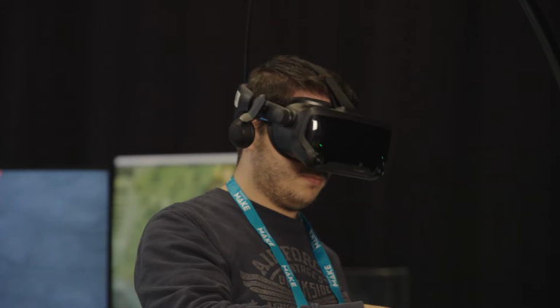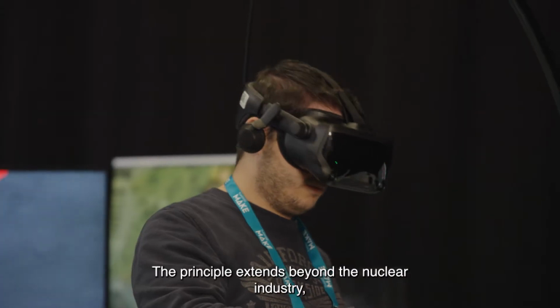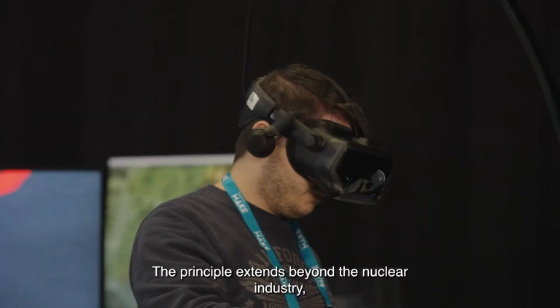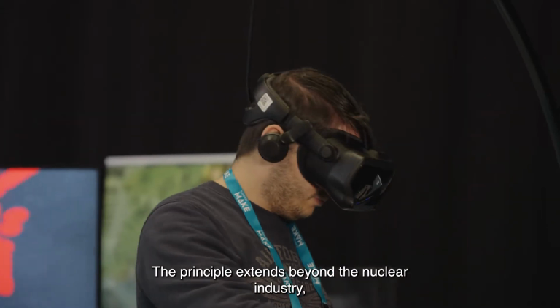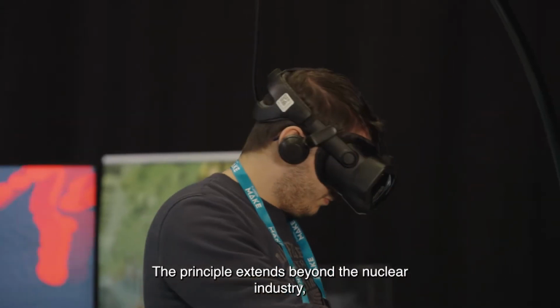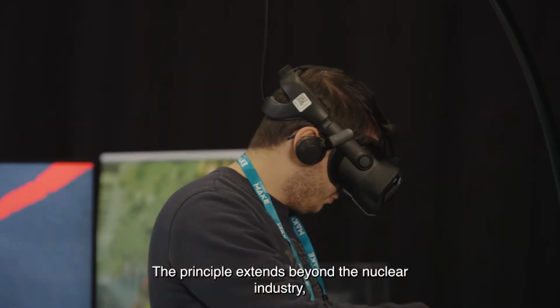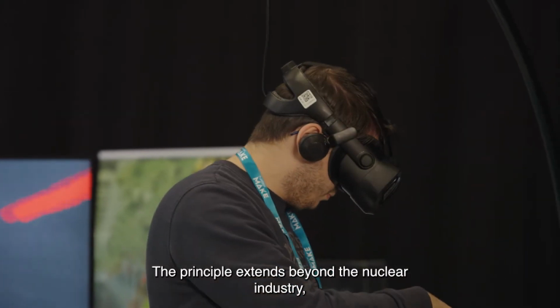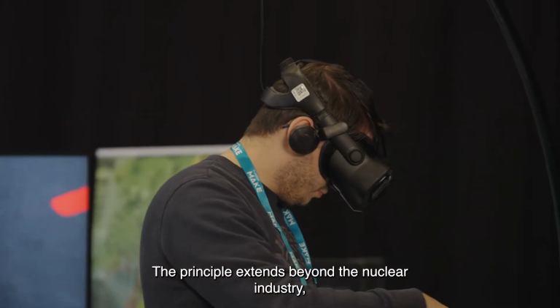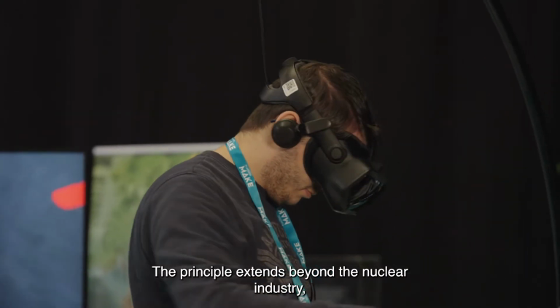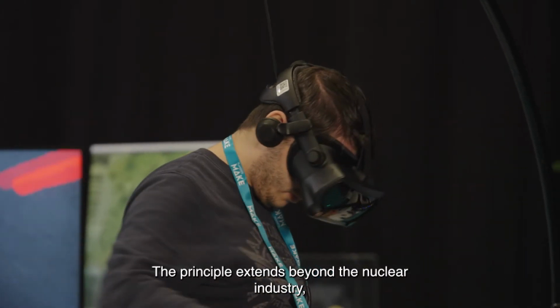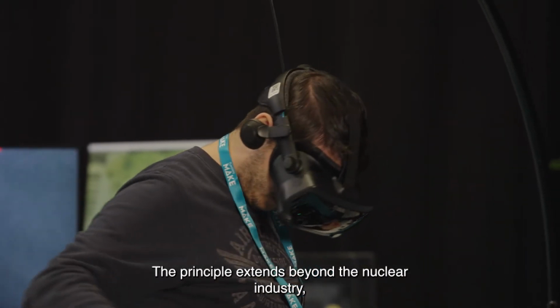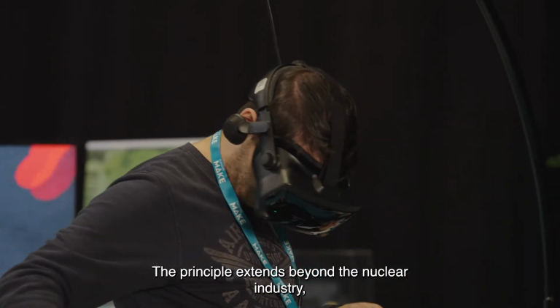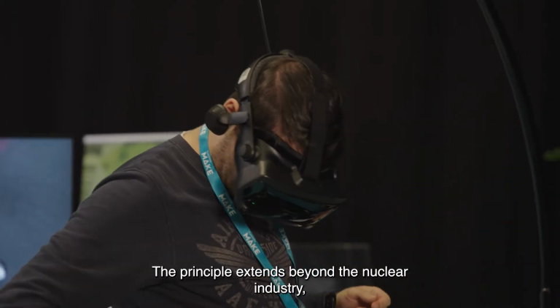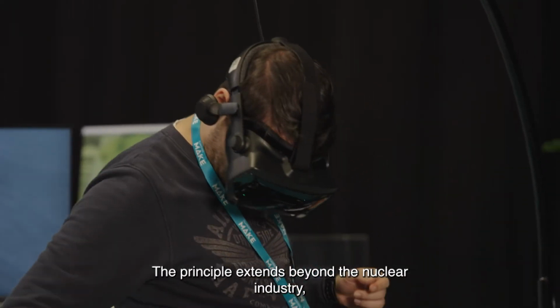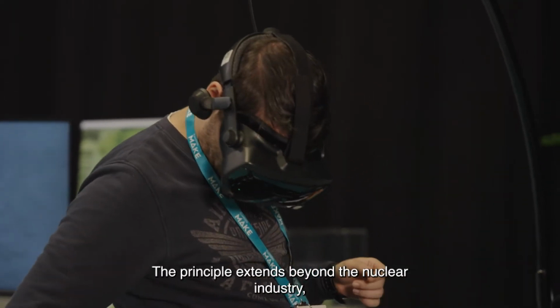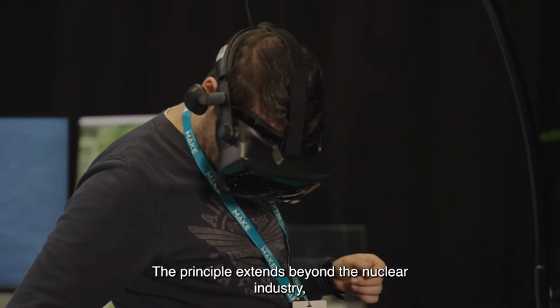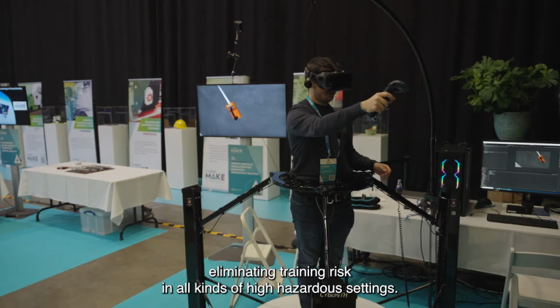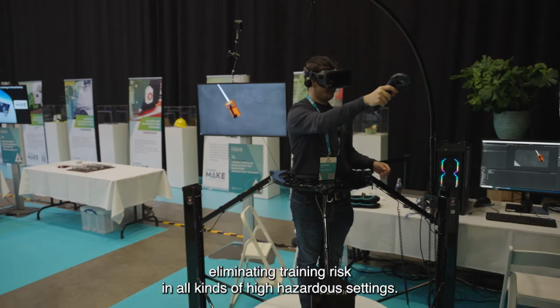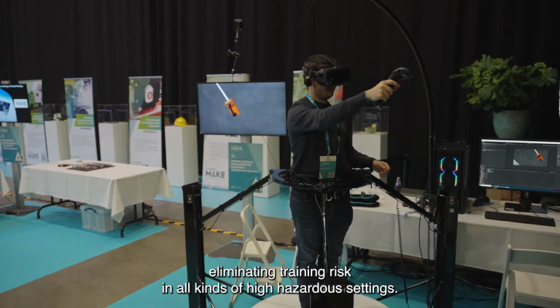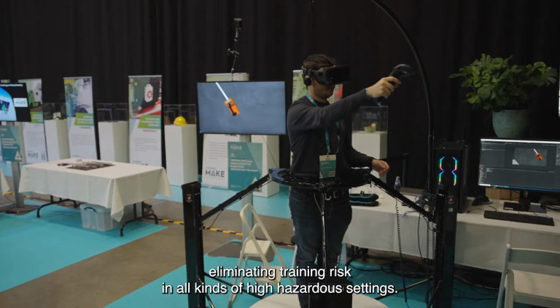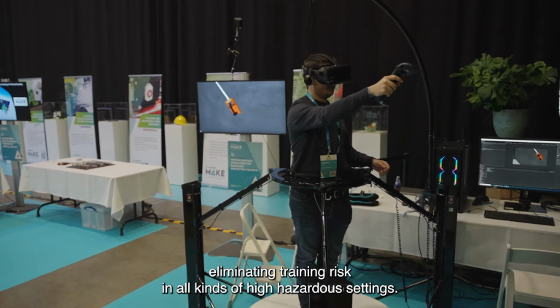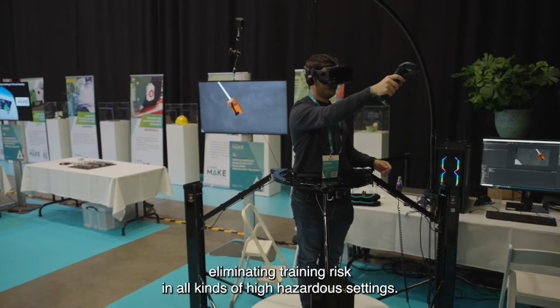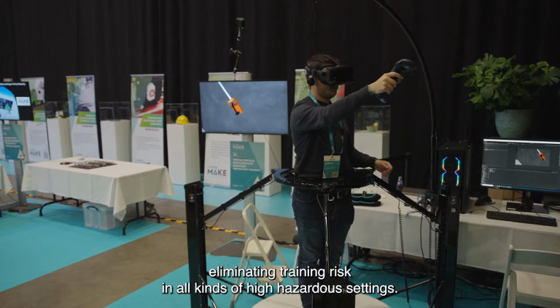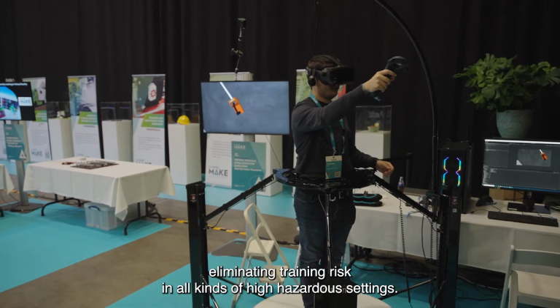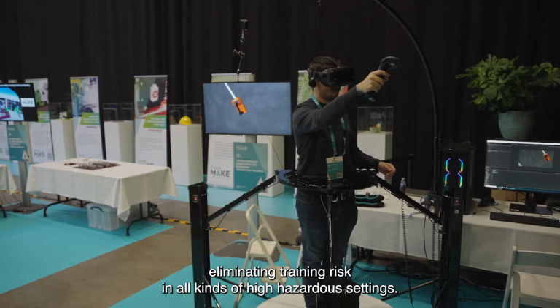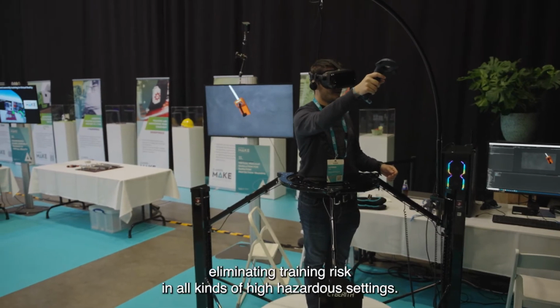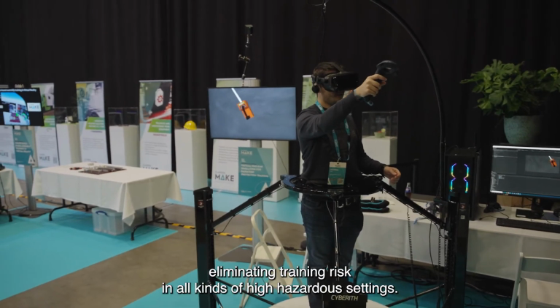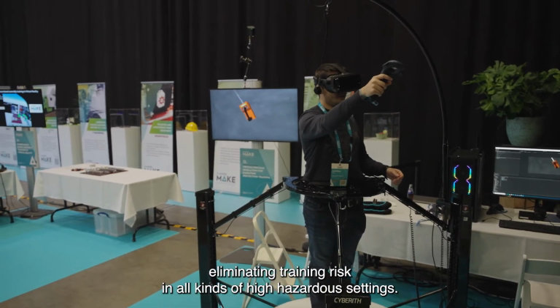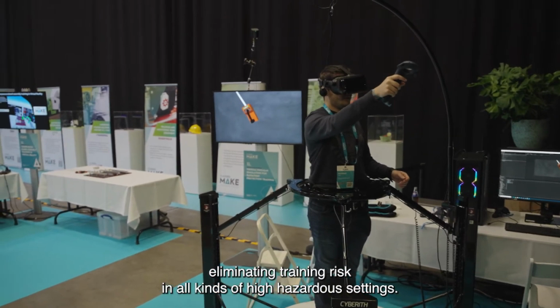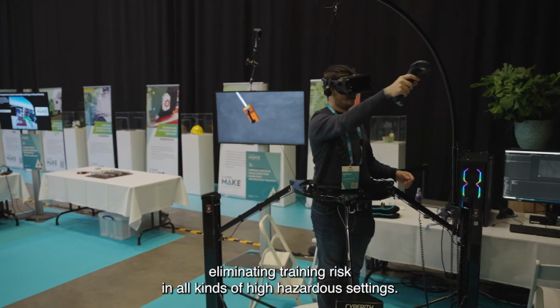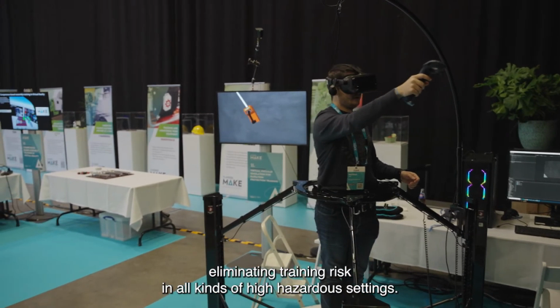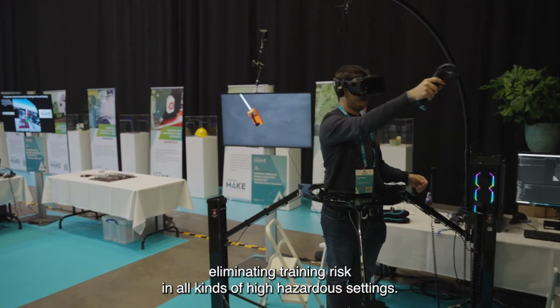The principle extends beyond the nuclear industry, eliminating training risk in all kinds of high hazardous settings.